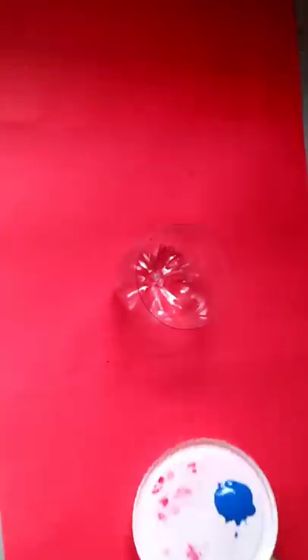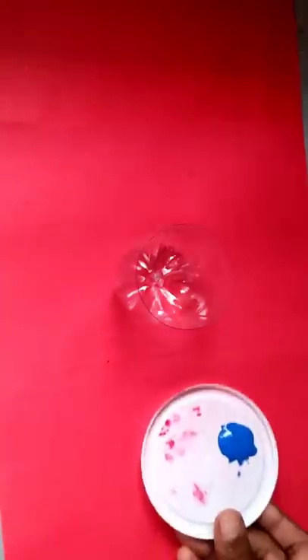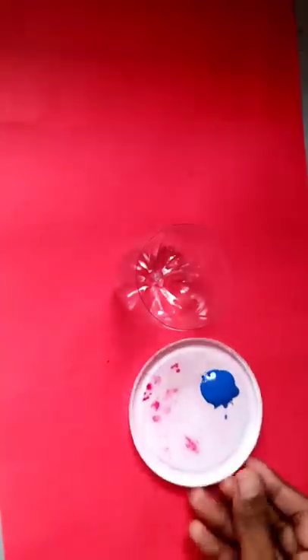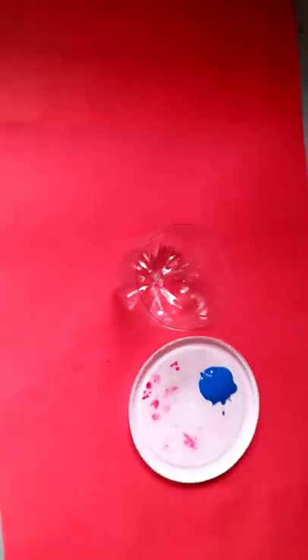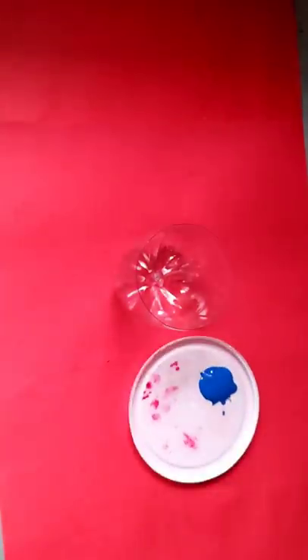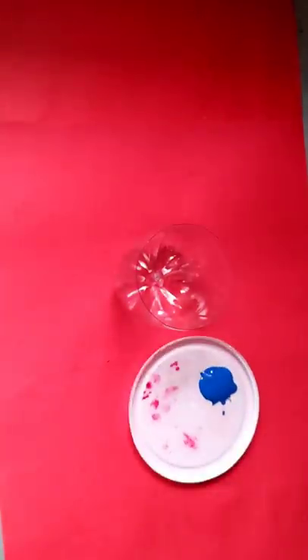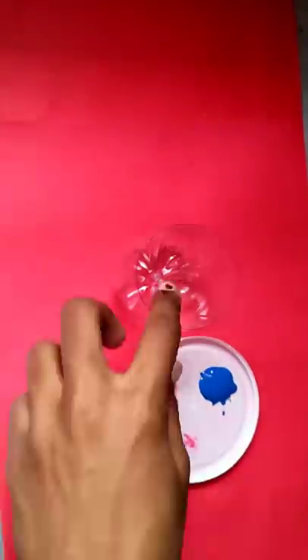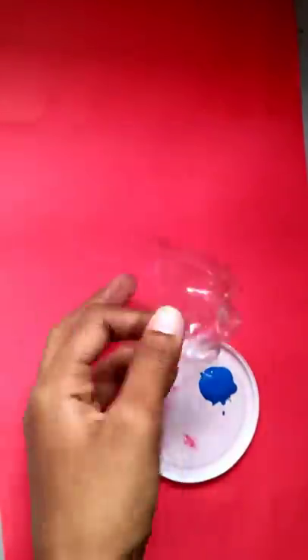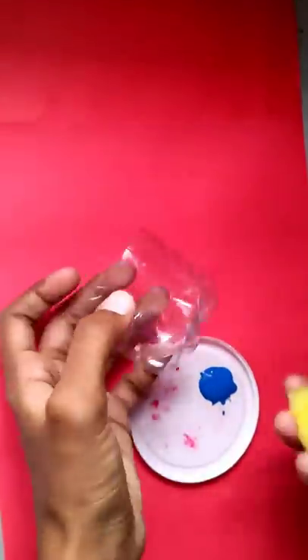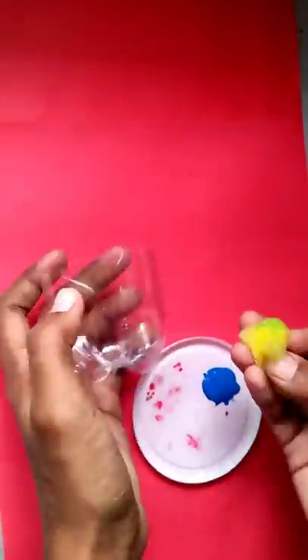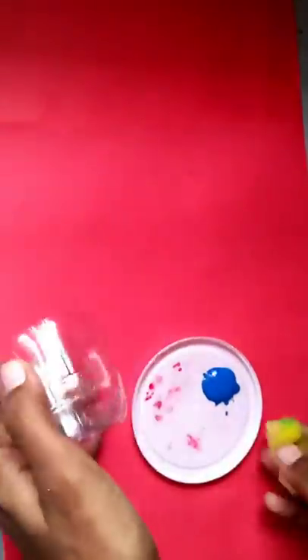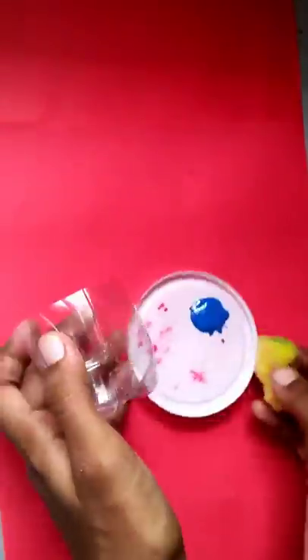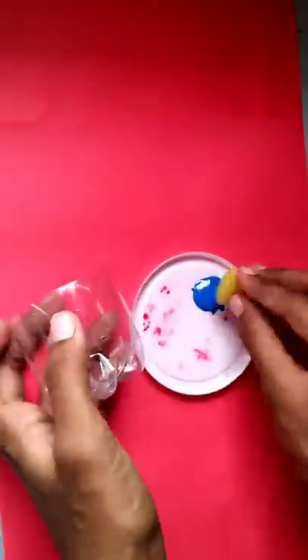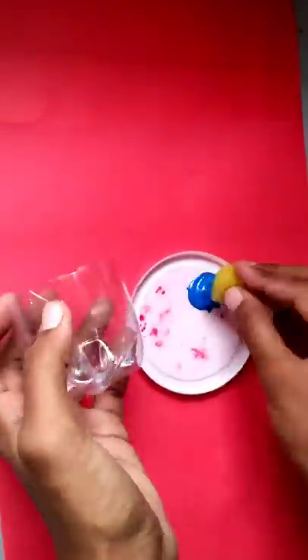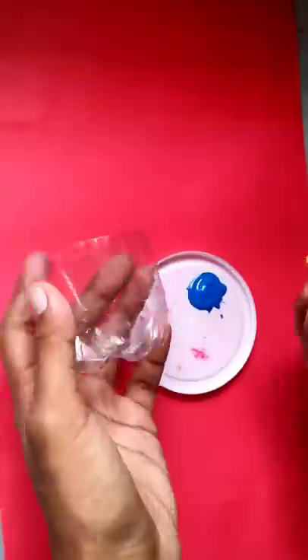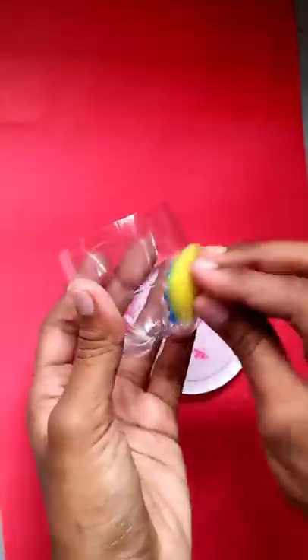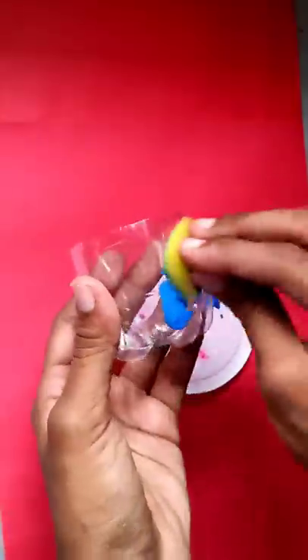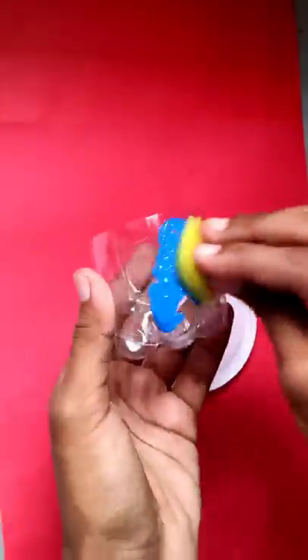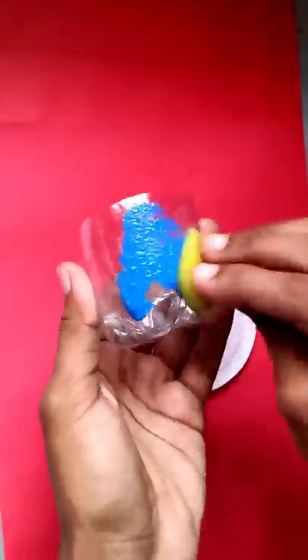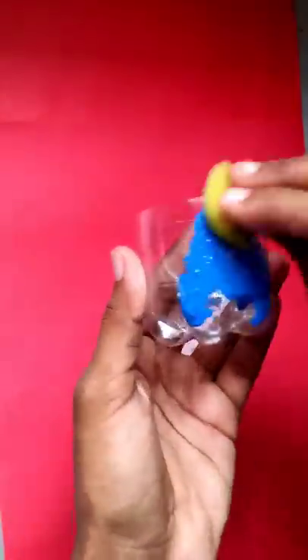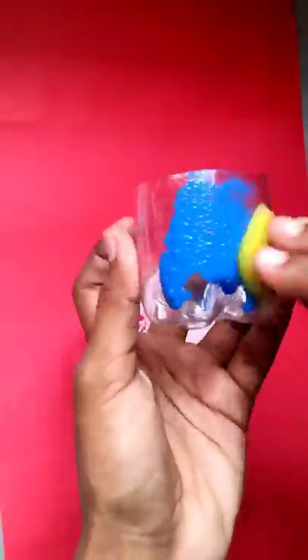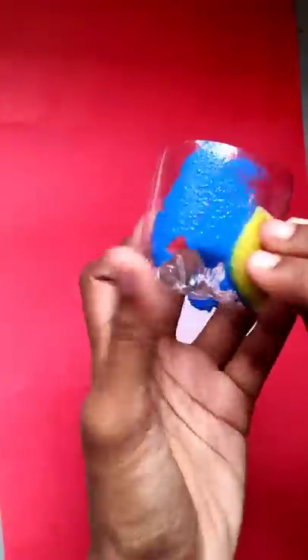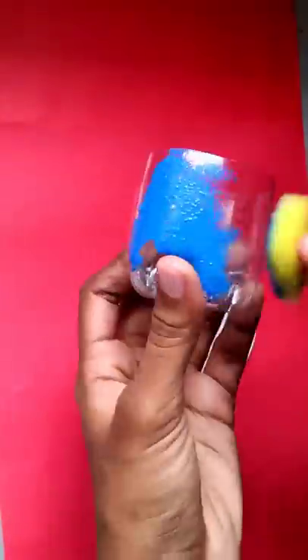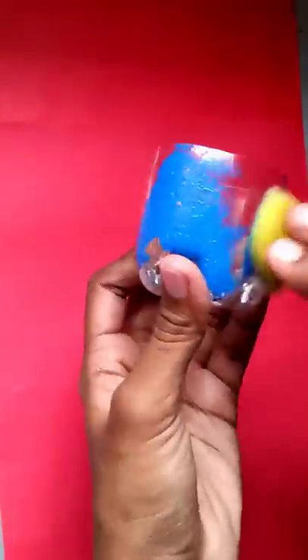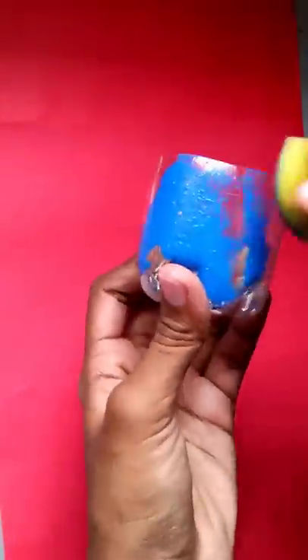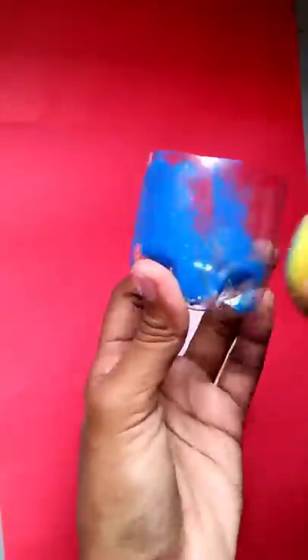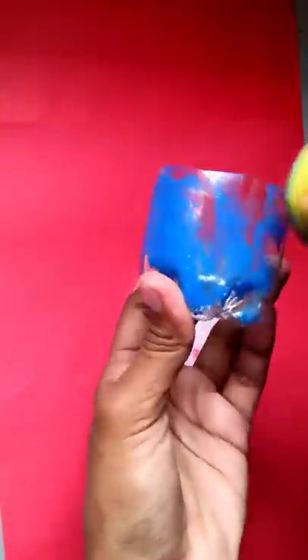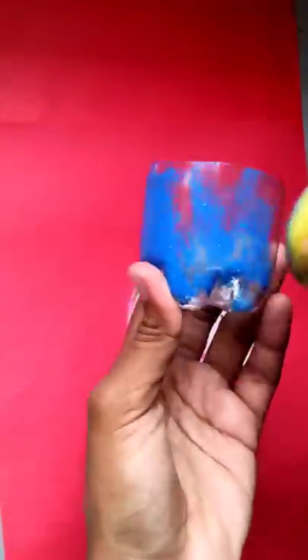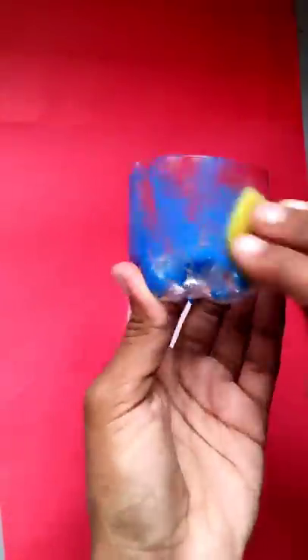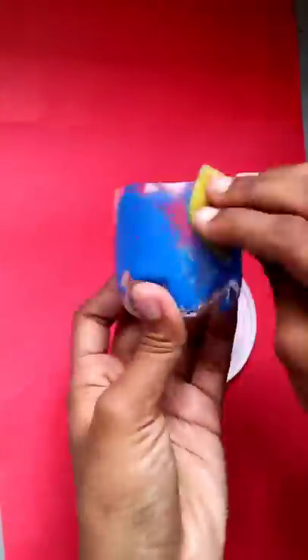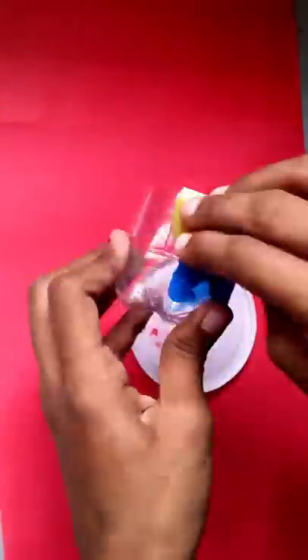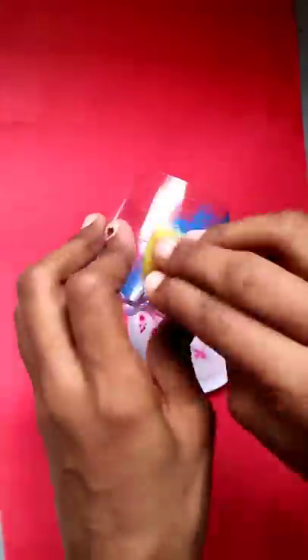Next, I am going to paint the bottle. I am going to paint it acrylic blue. I am going to use a sponge and do double coating. This will be effective.